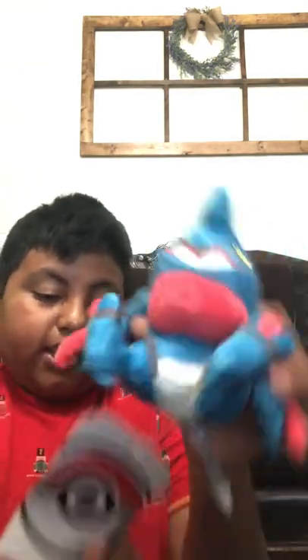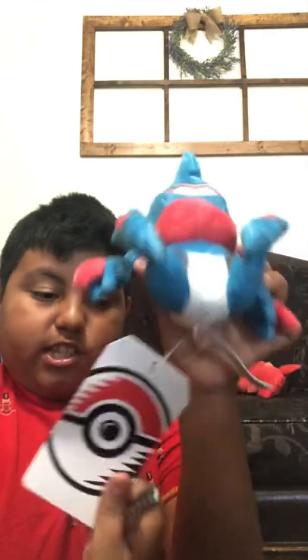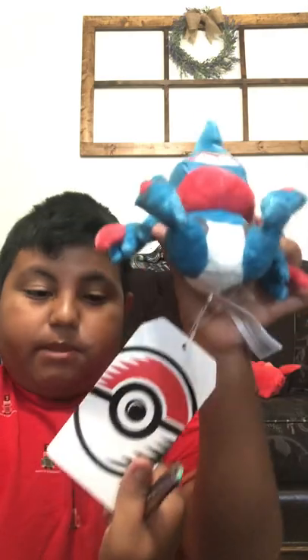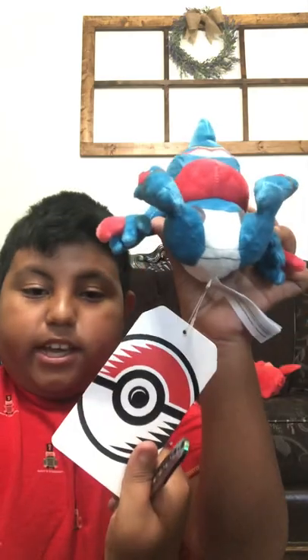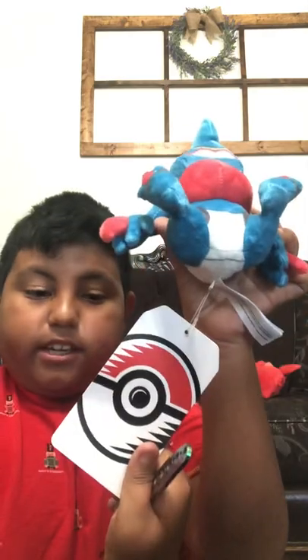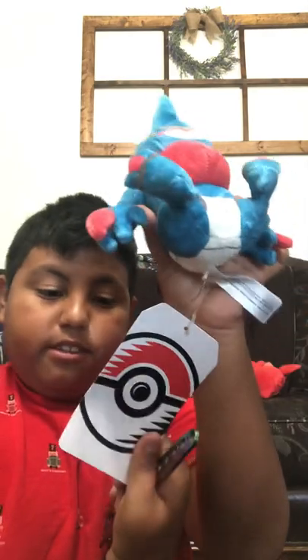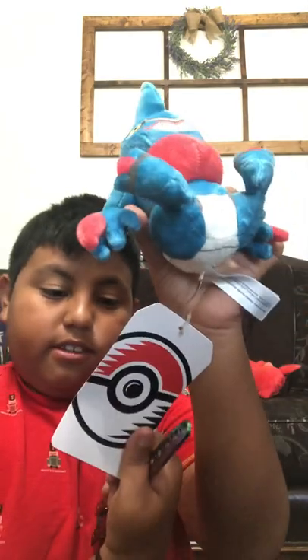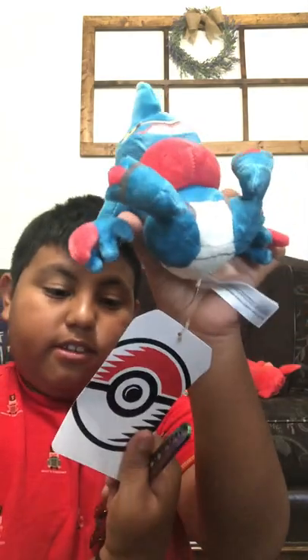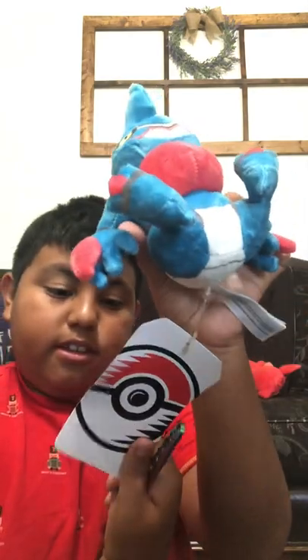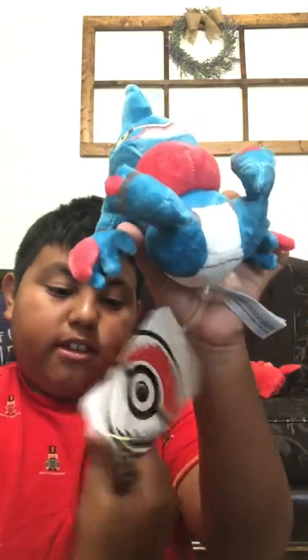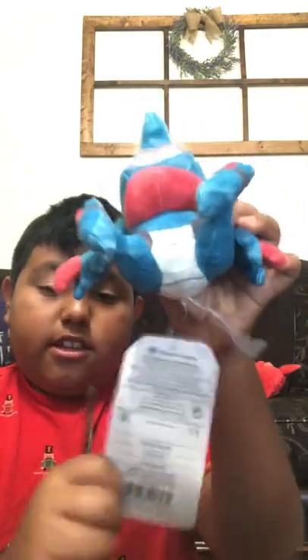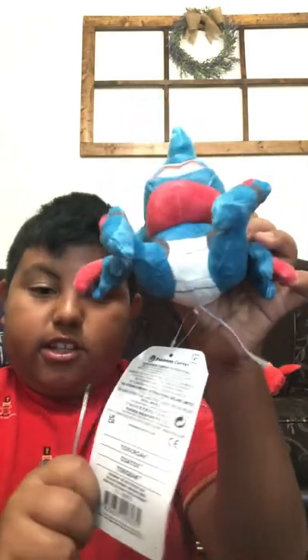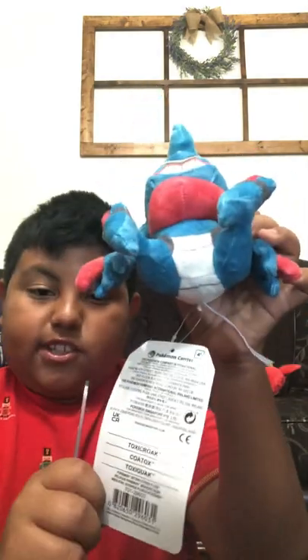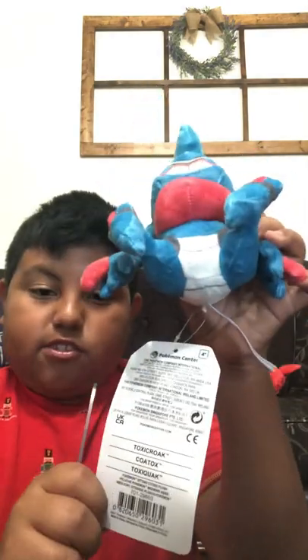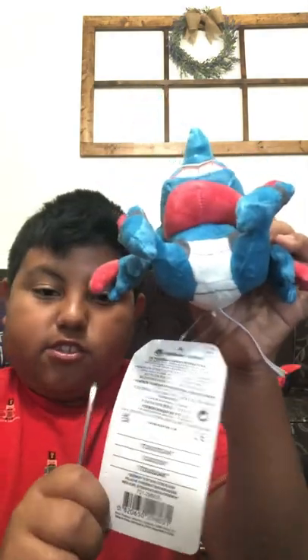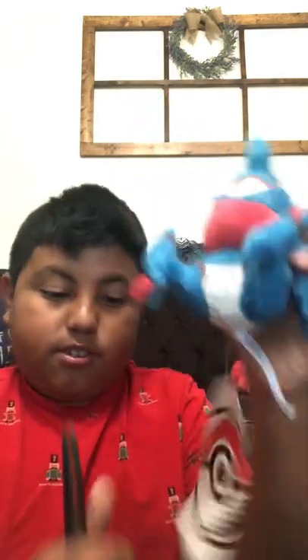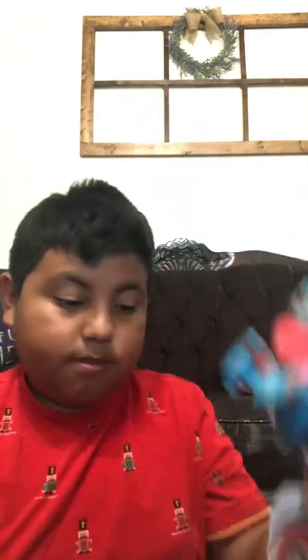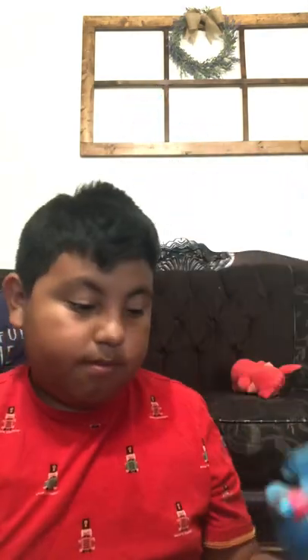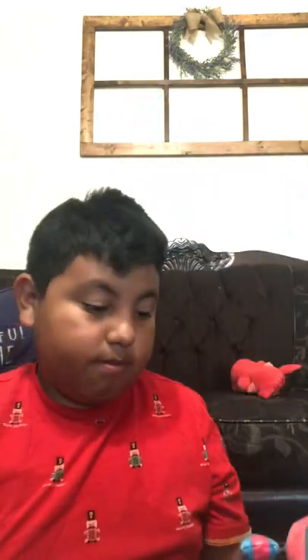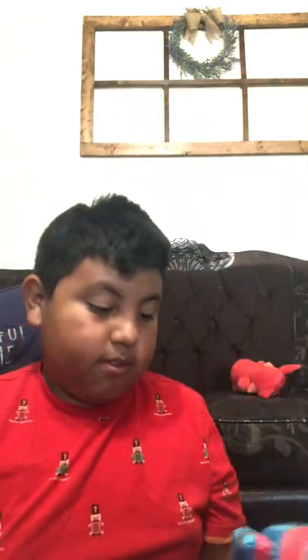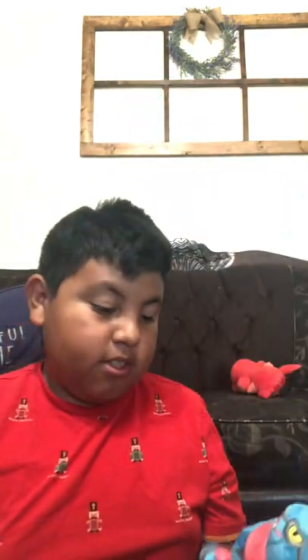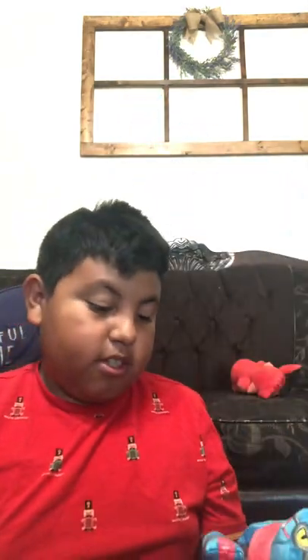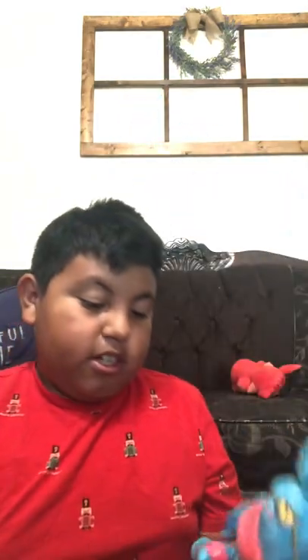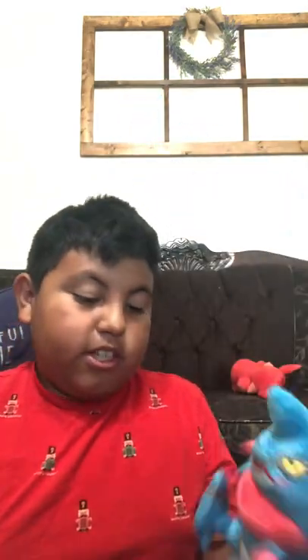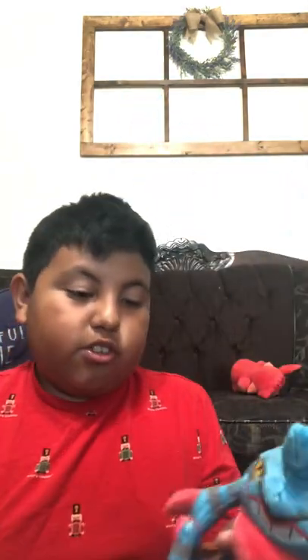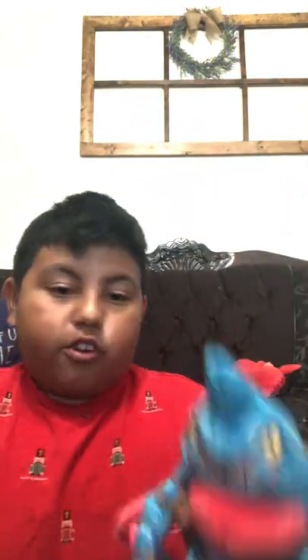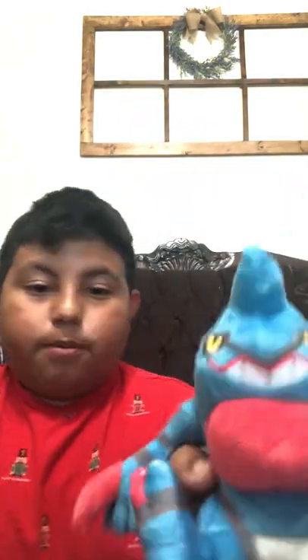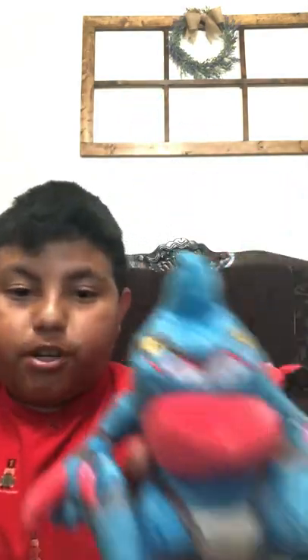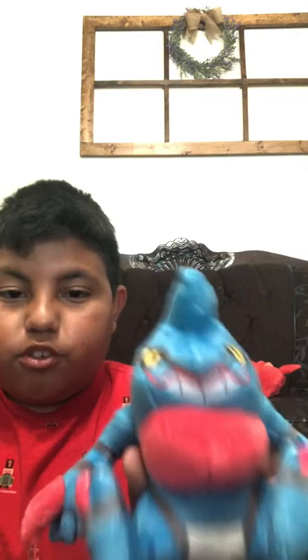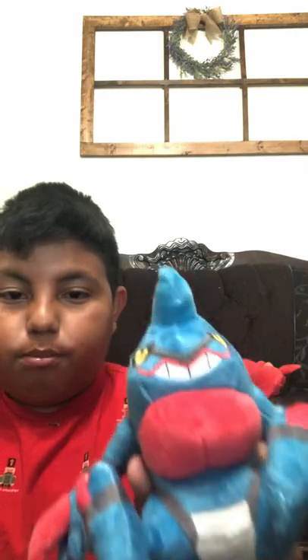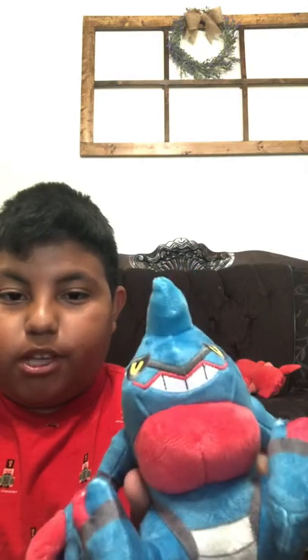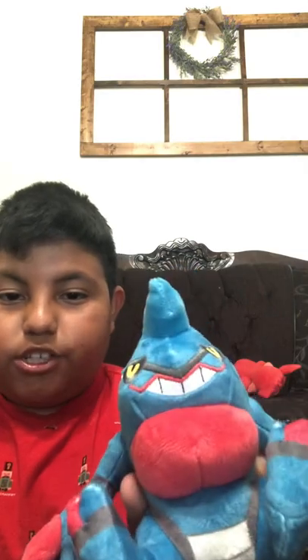He has the same tag. Toxicroak is also a pretty cool plush.